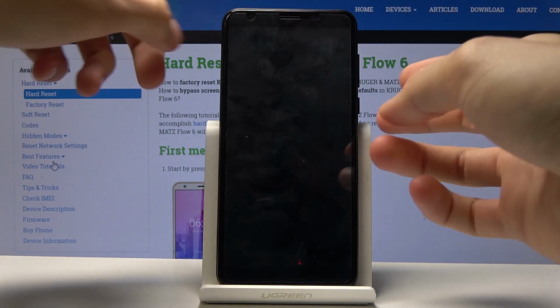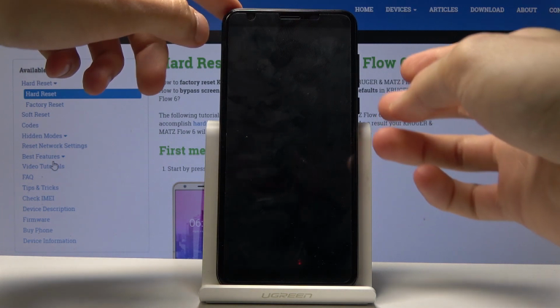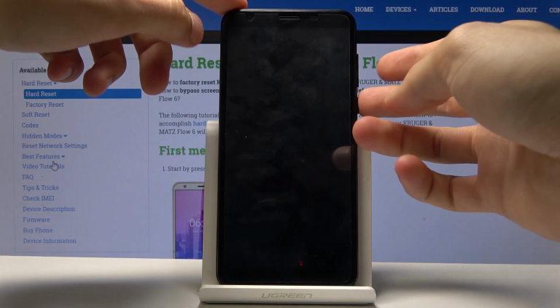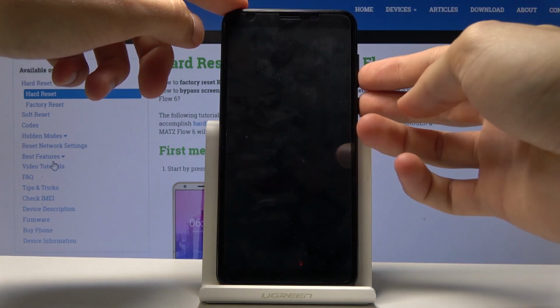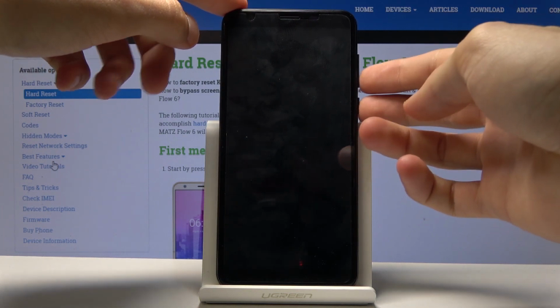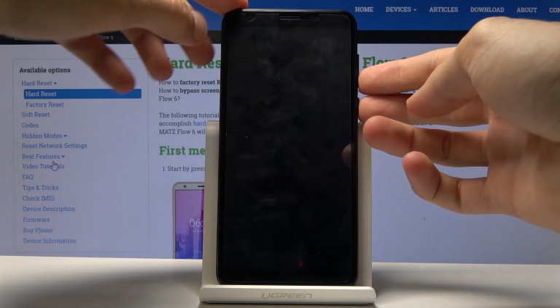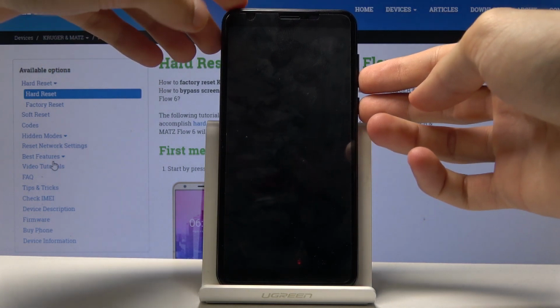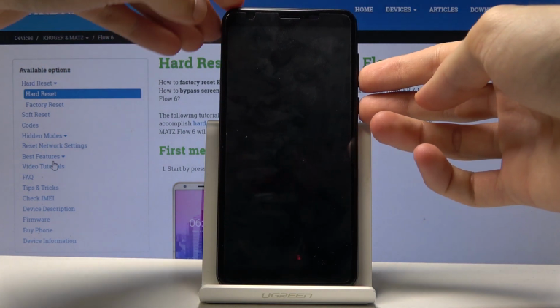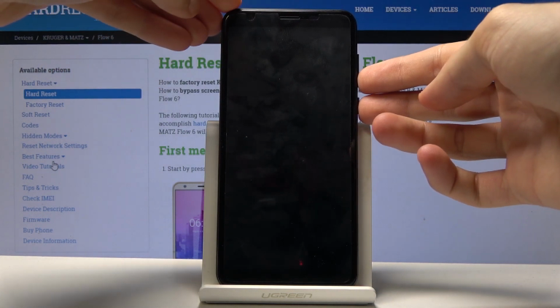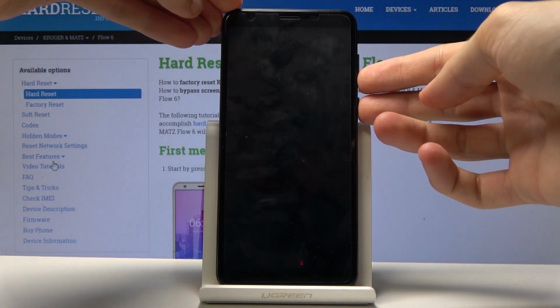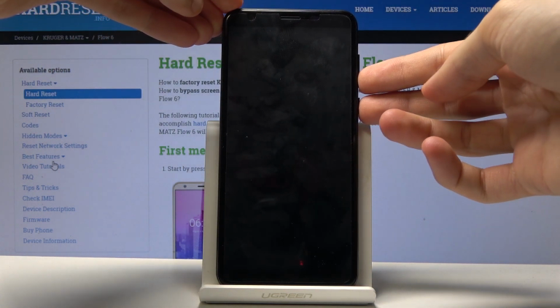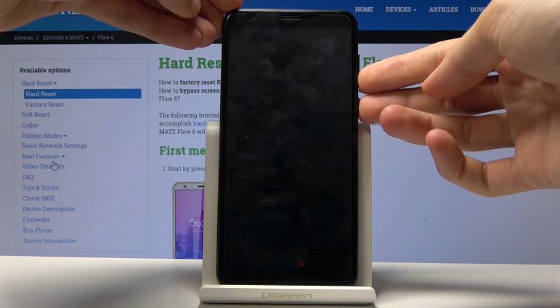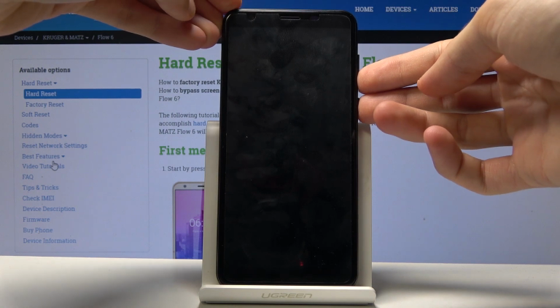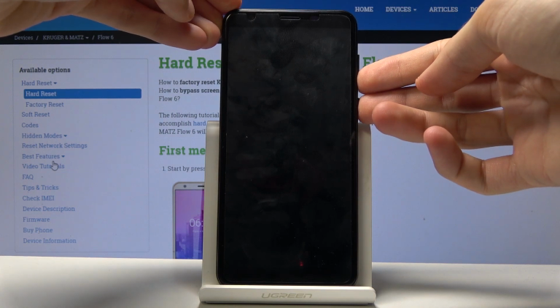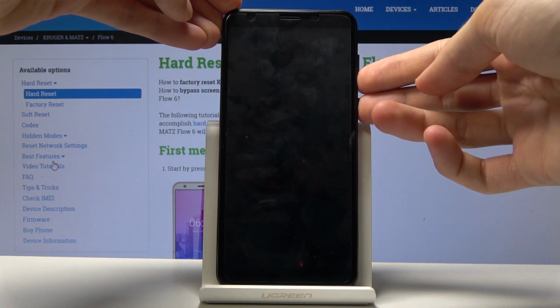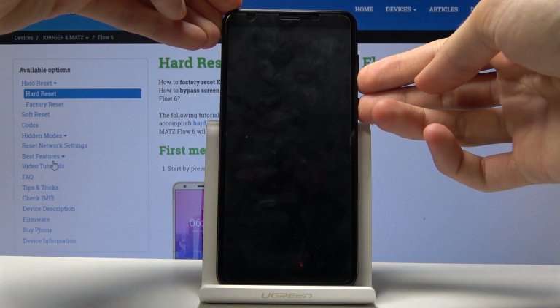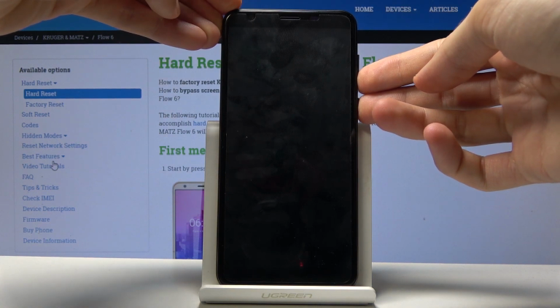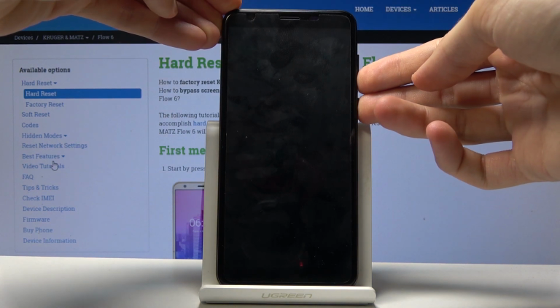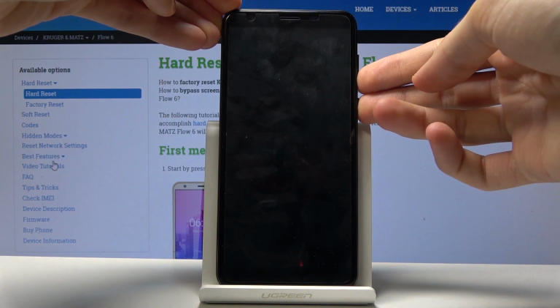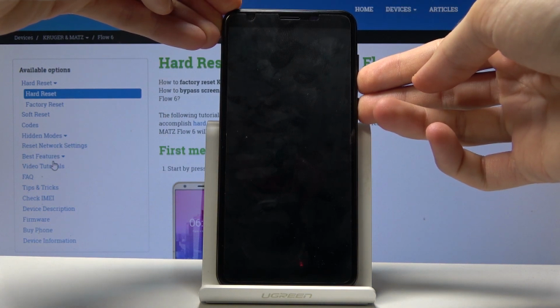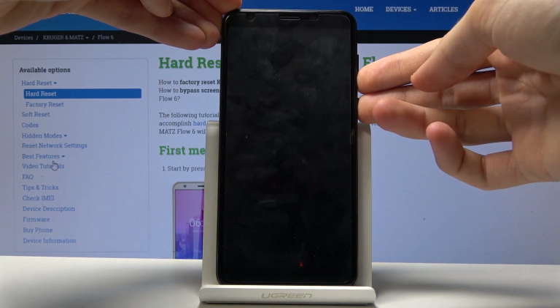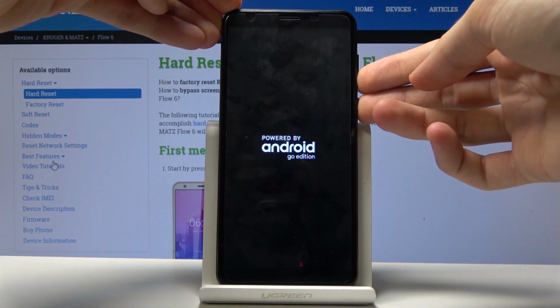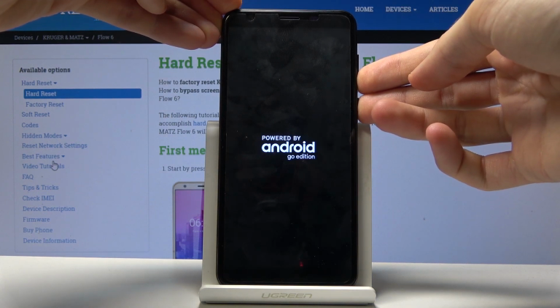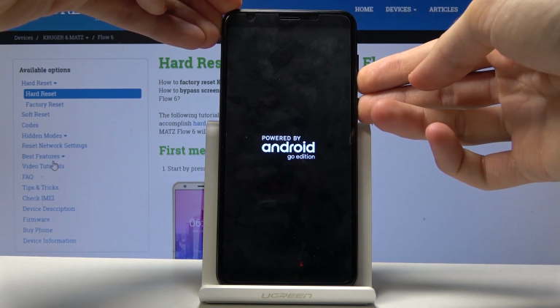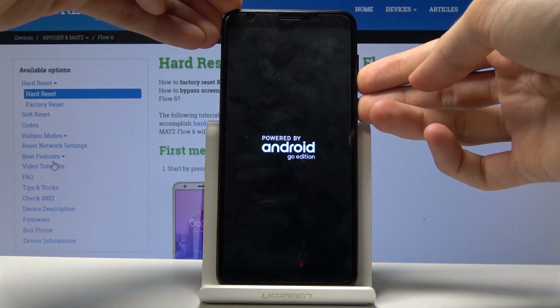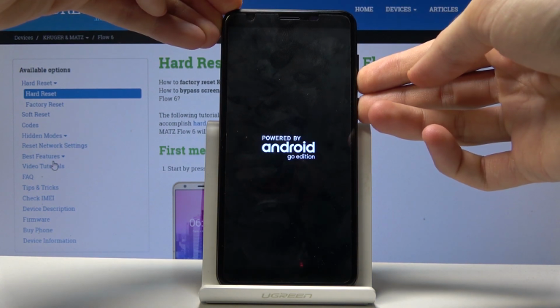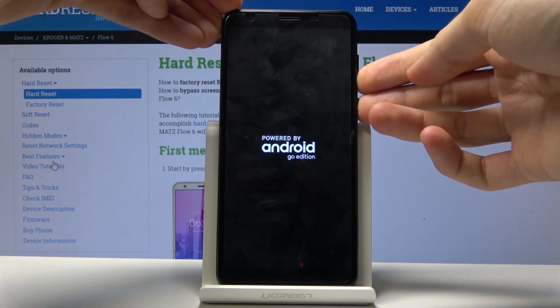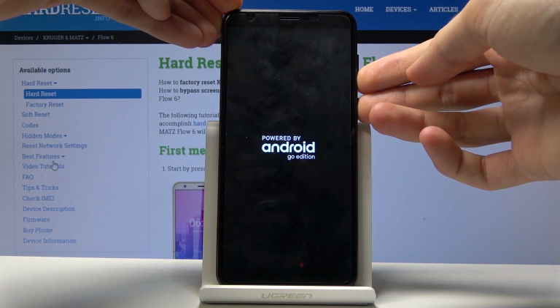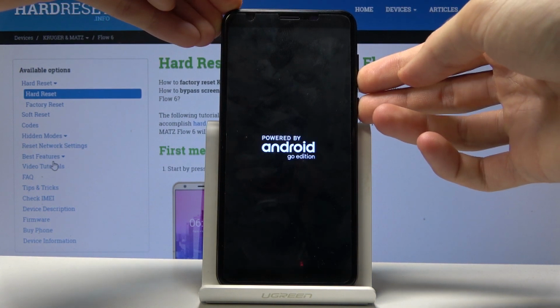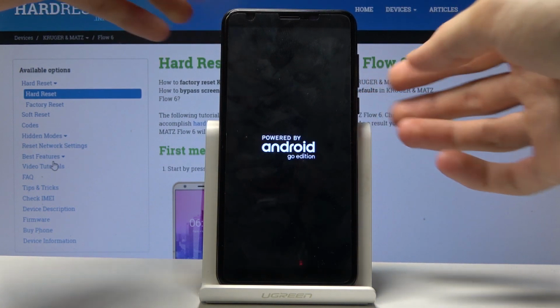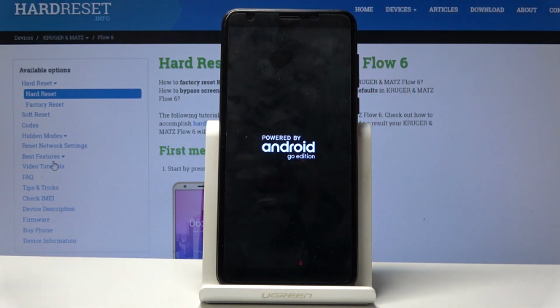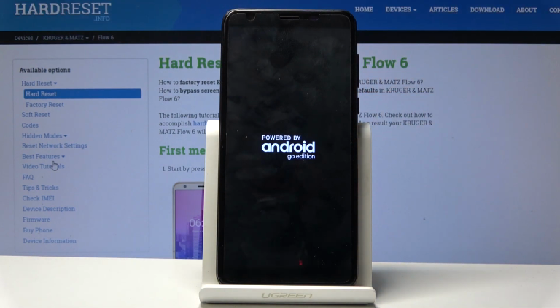So power and volume down — both held at the same time. And once you see the logo you can let go.